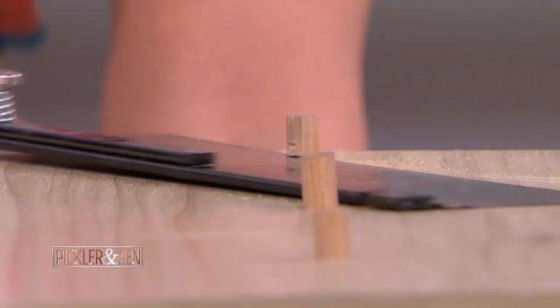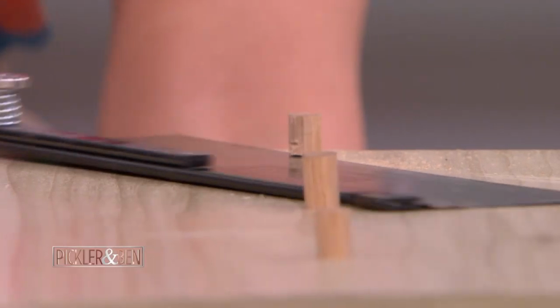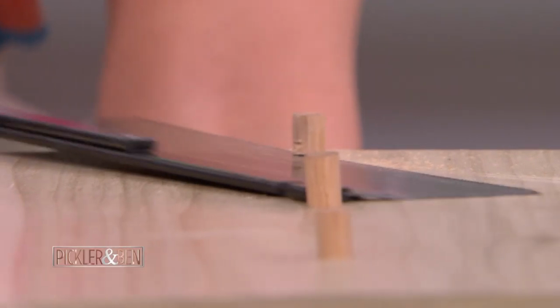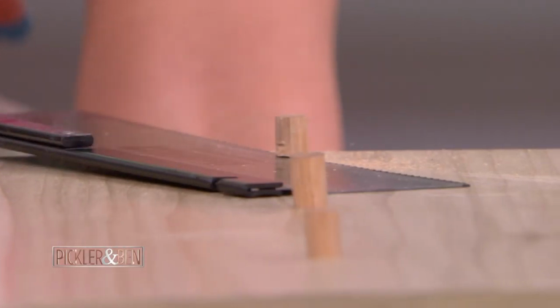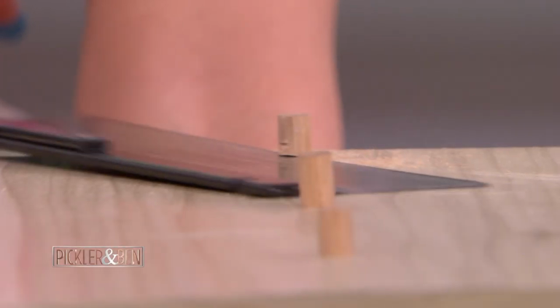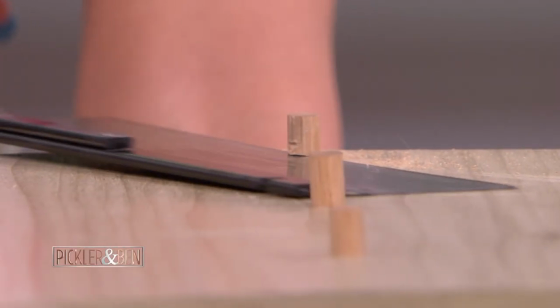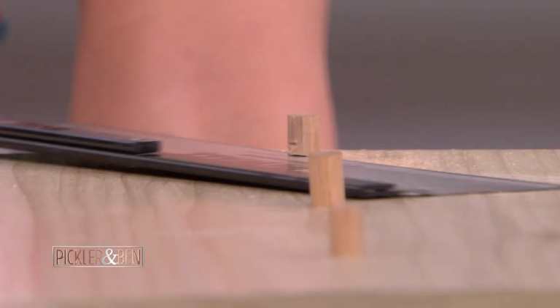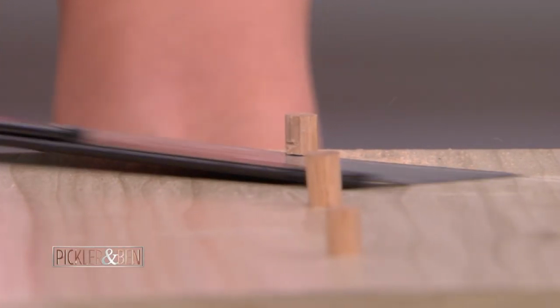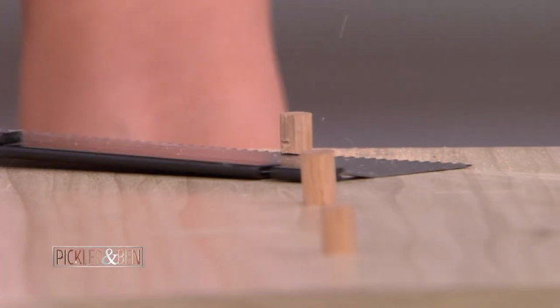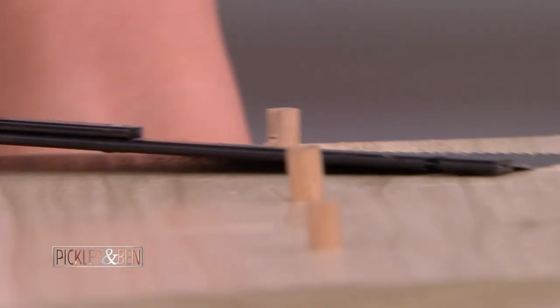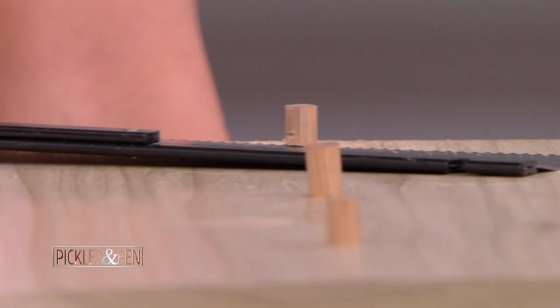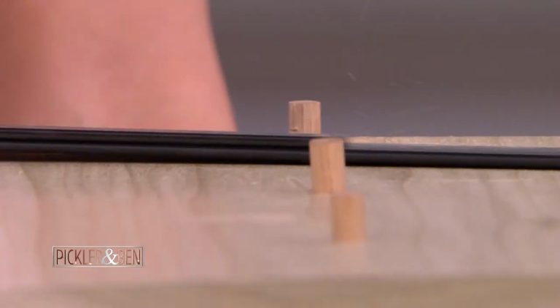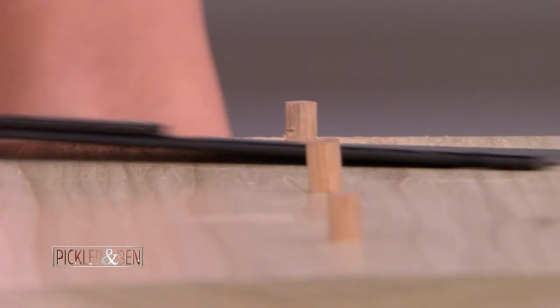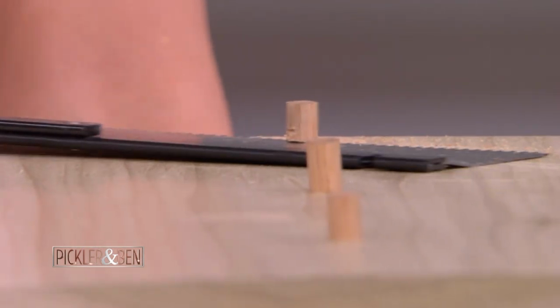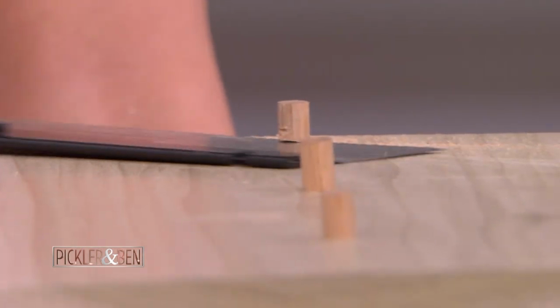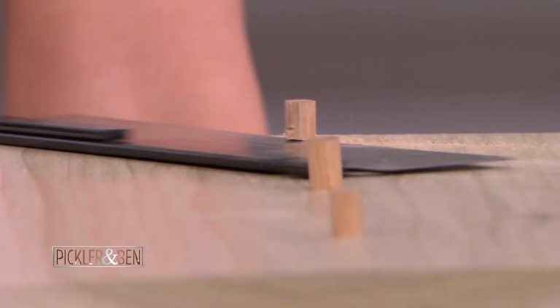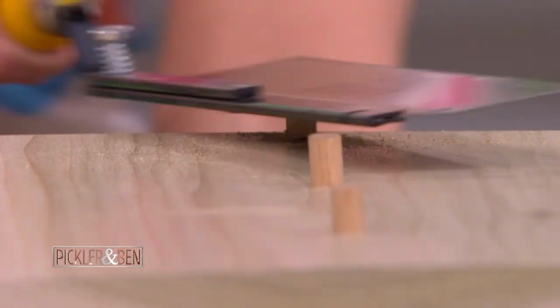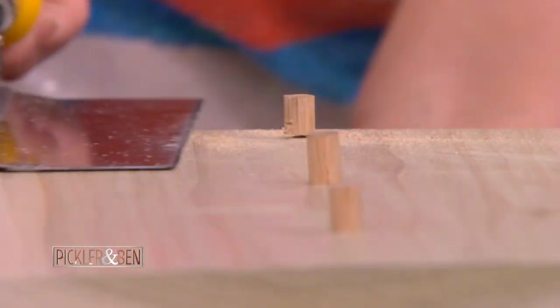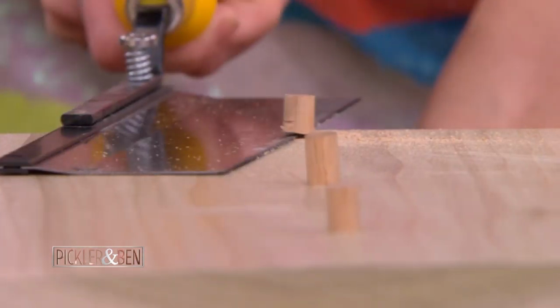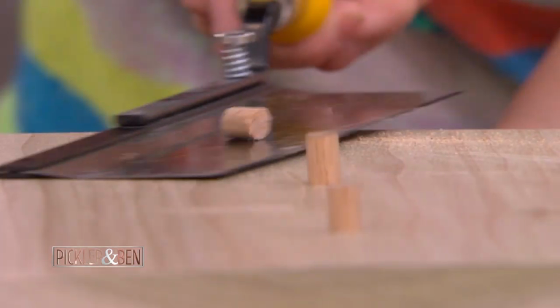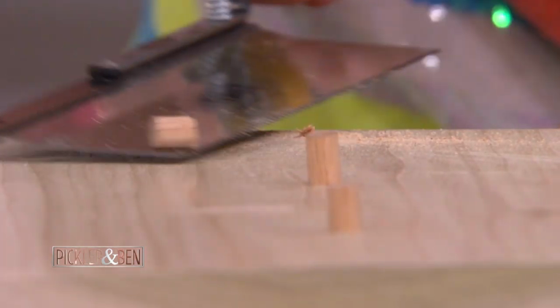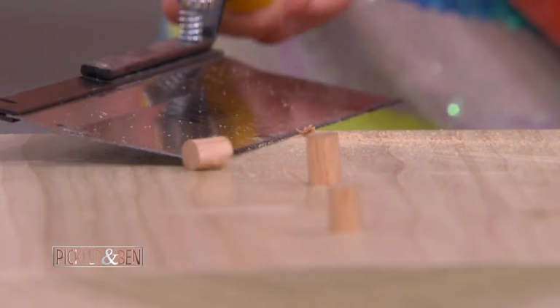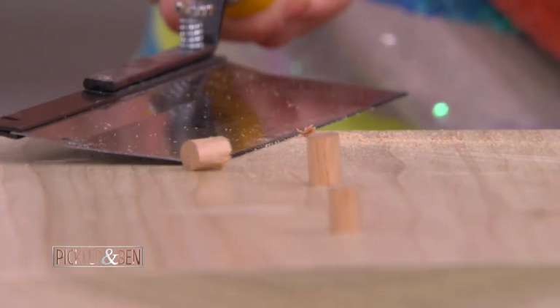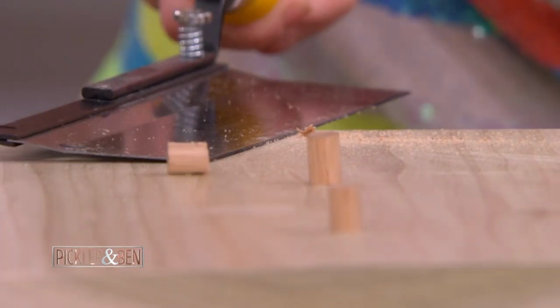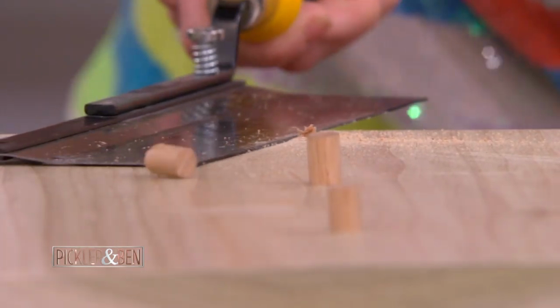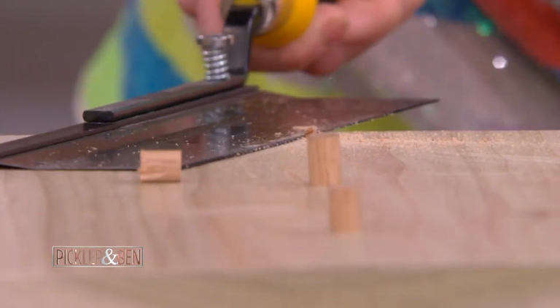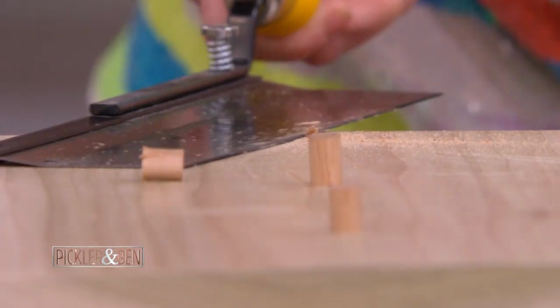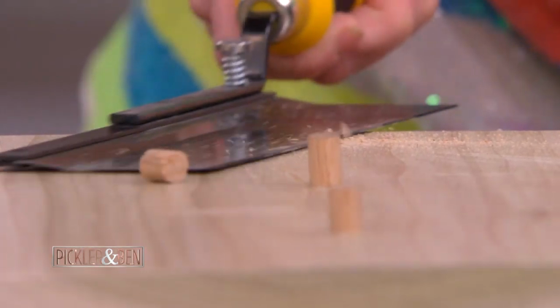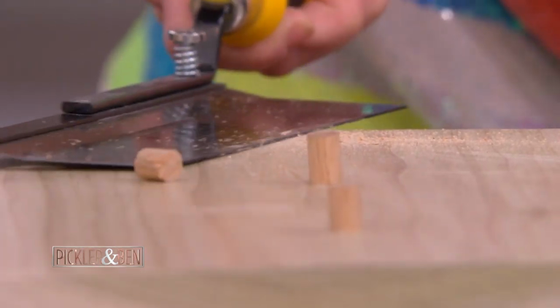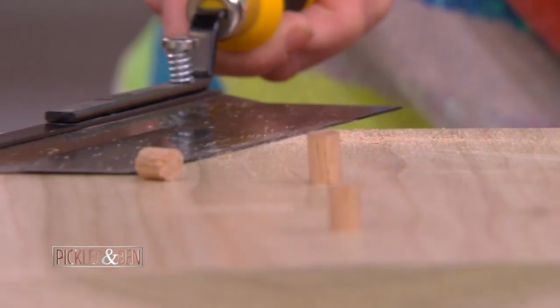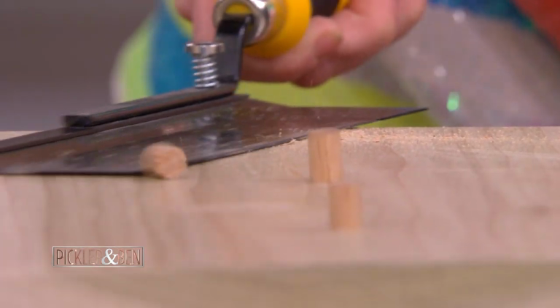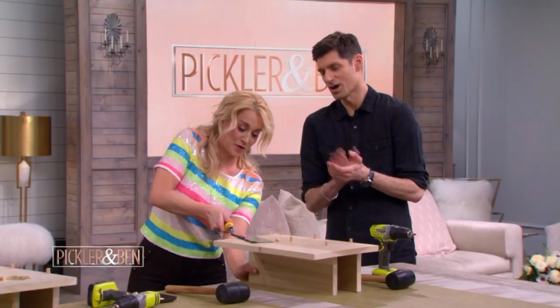Keep it on the board — nice, you got it! There we go. Beautiful job.